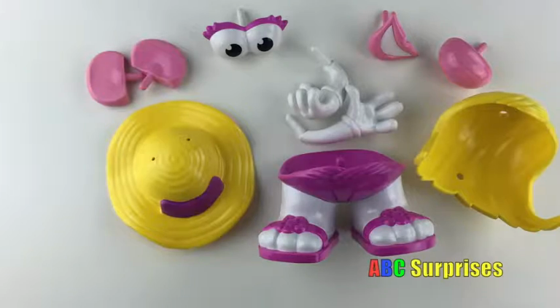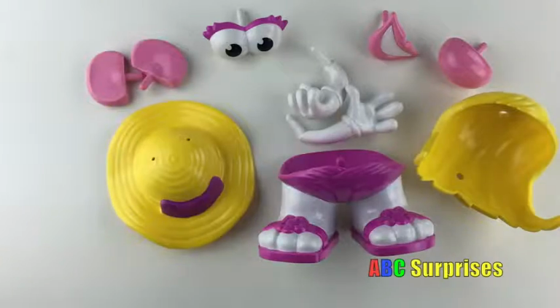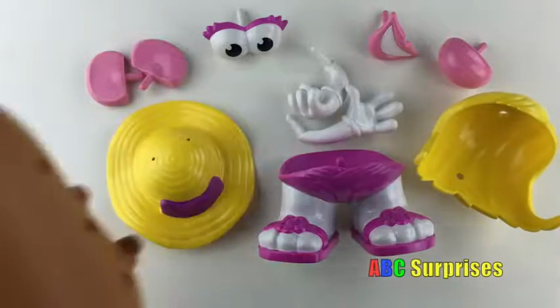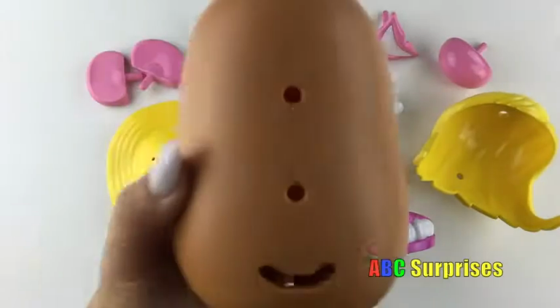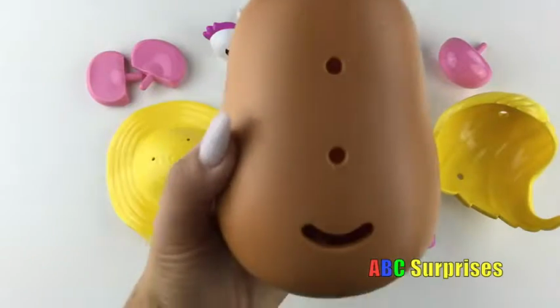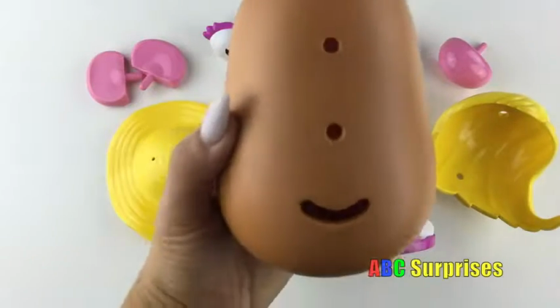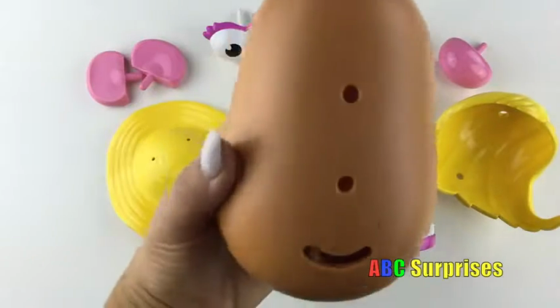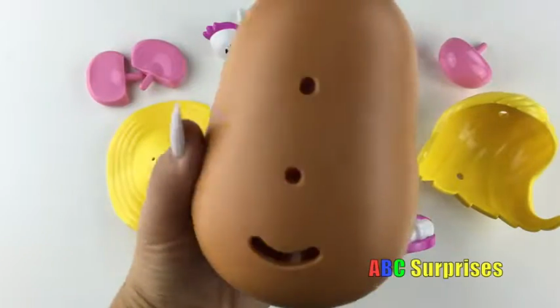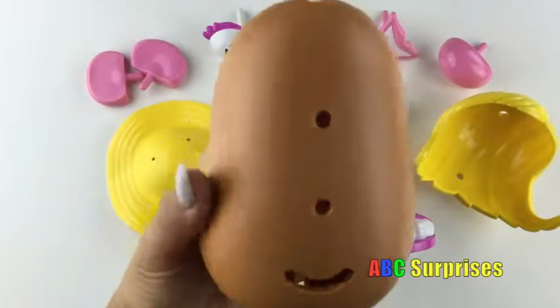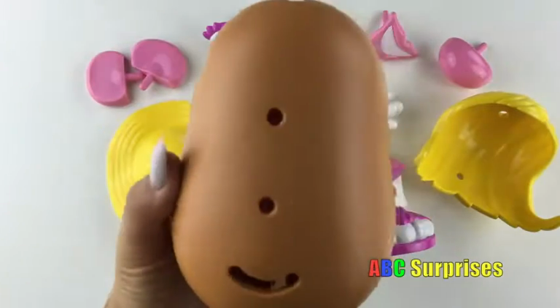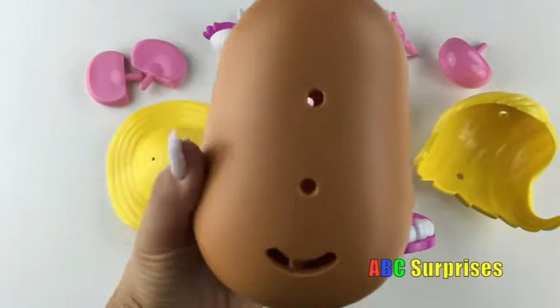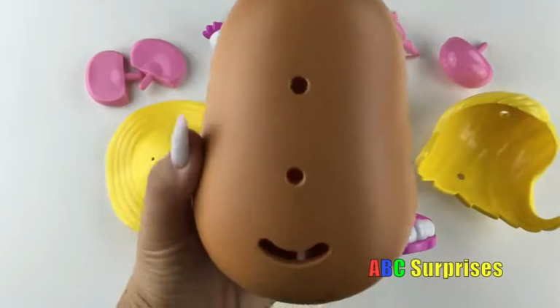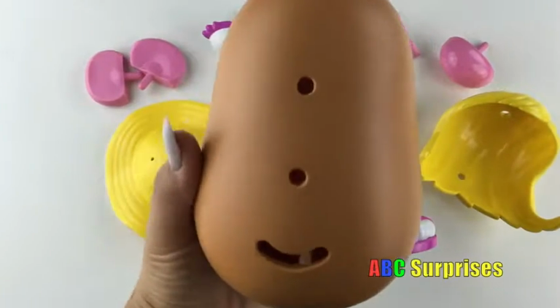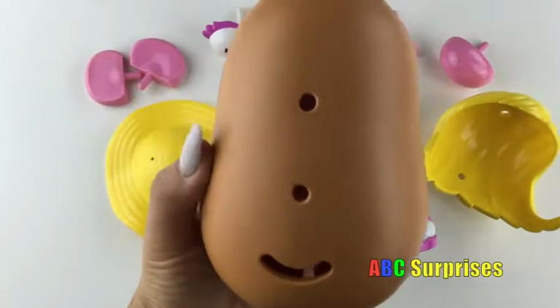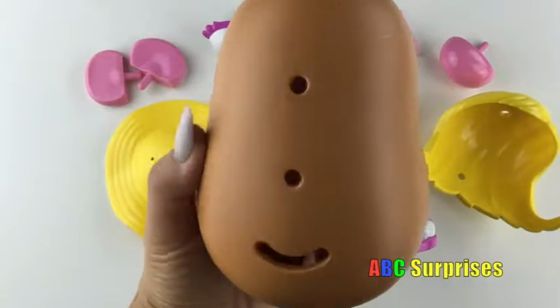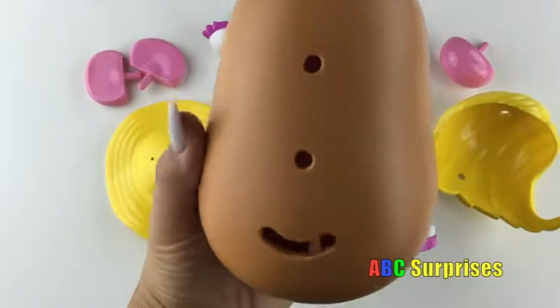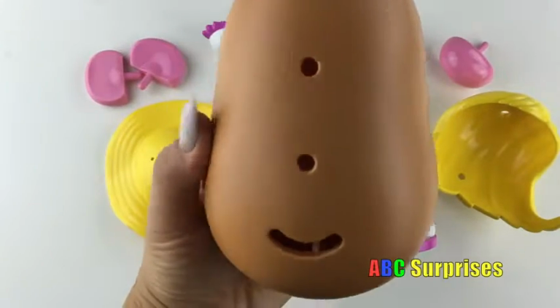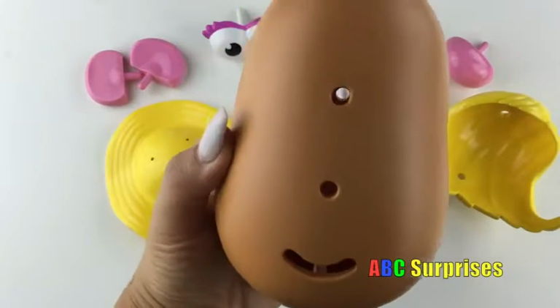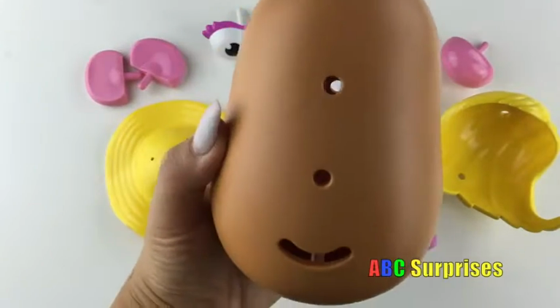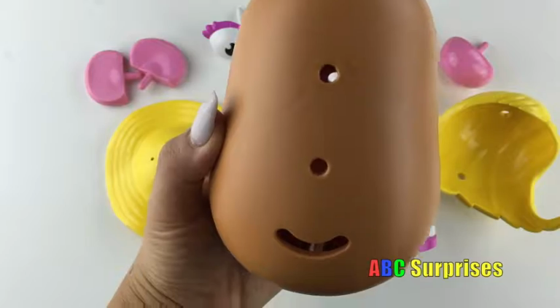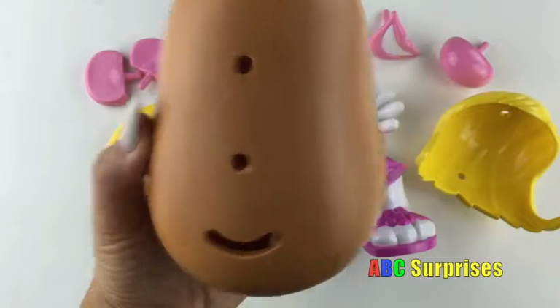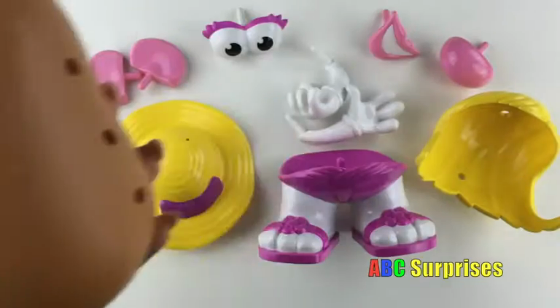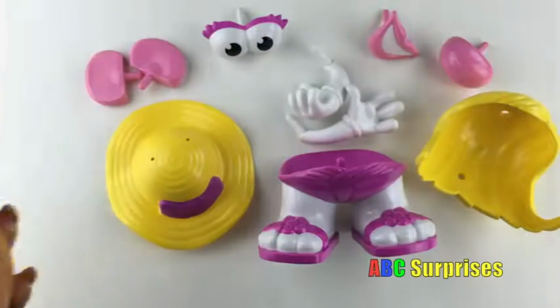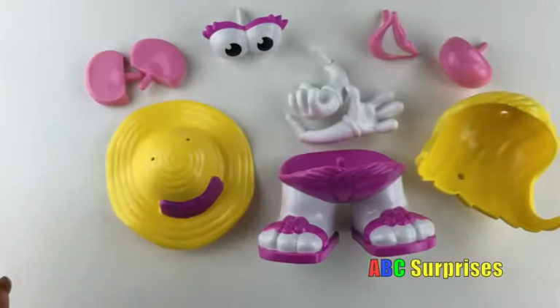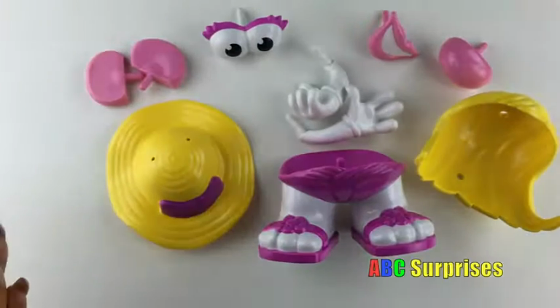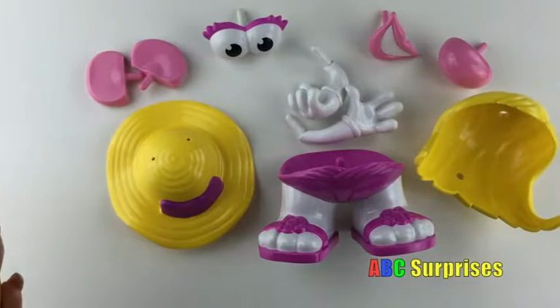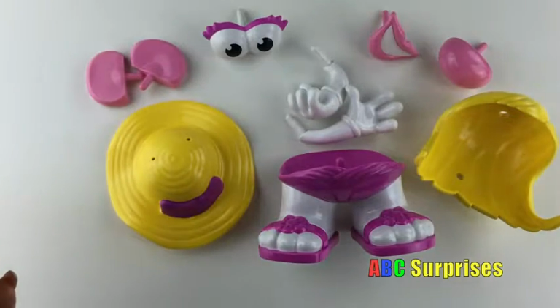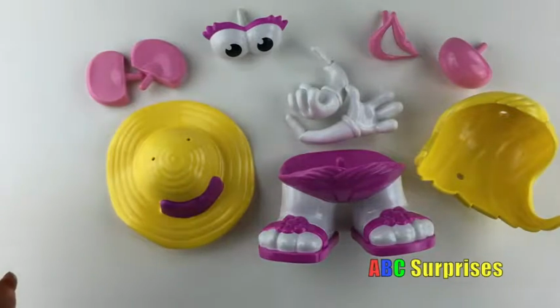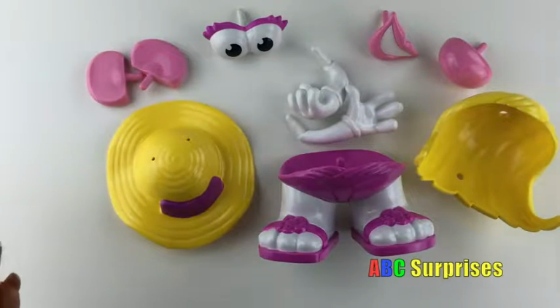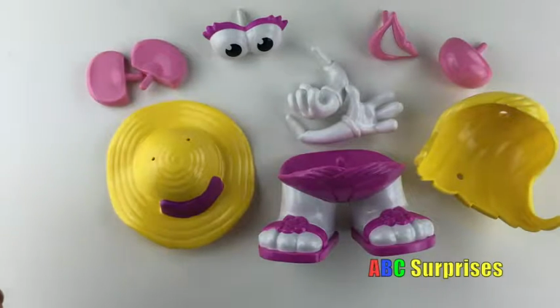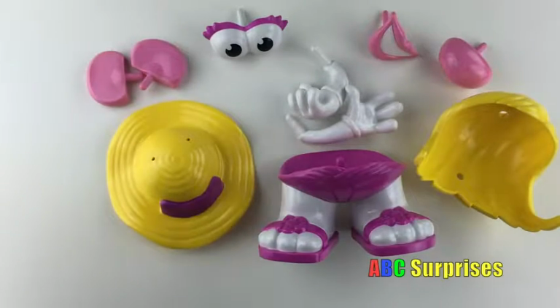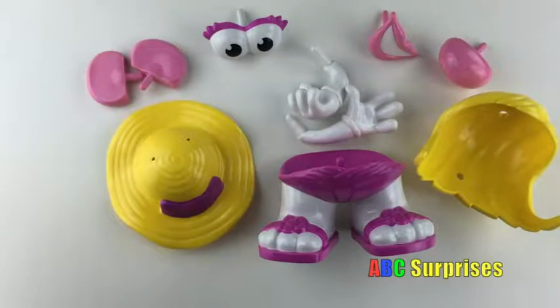Oh no! What happened to Mrs. Potato Head? Can you help me put her back together?